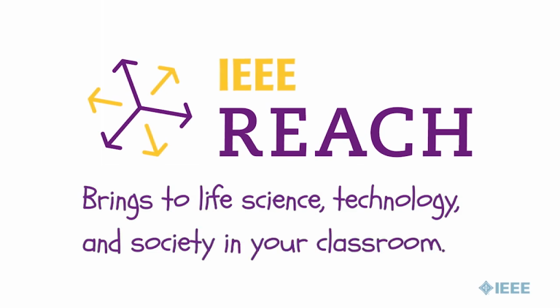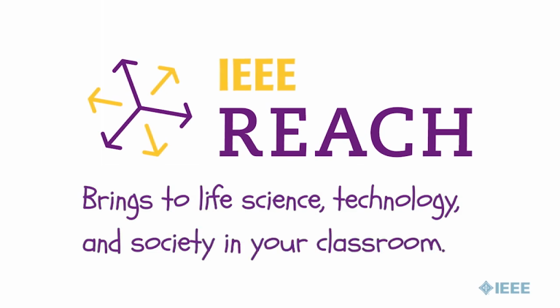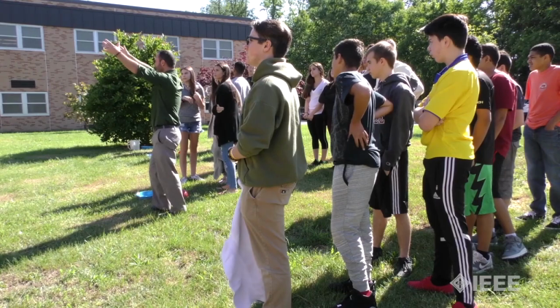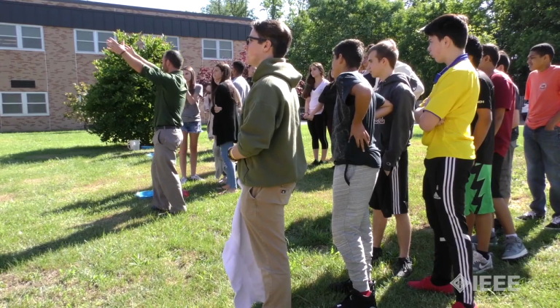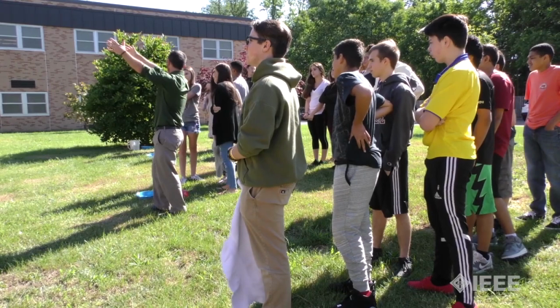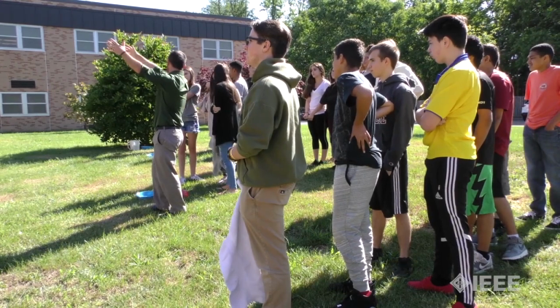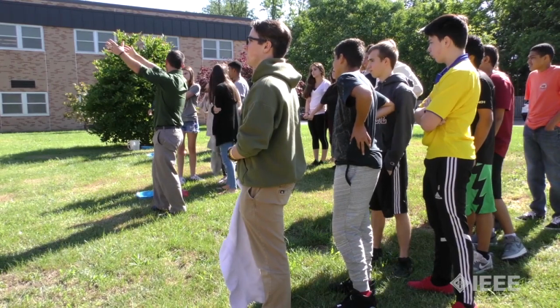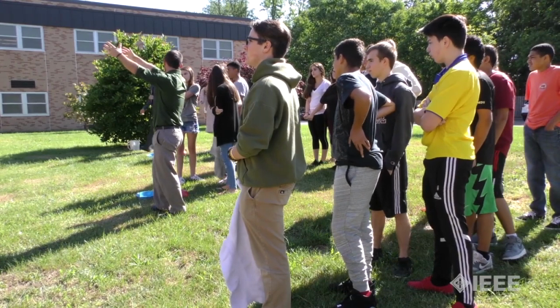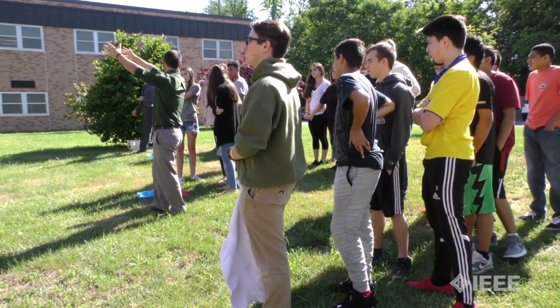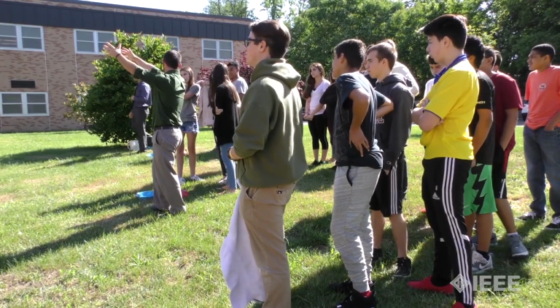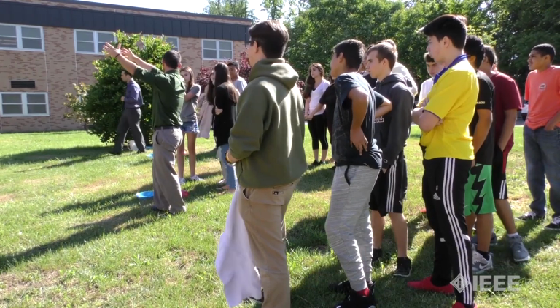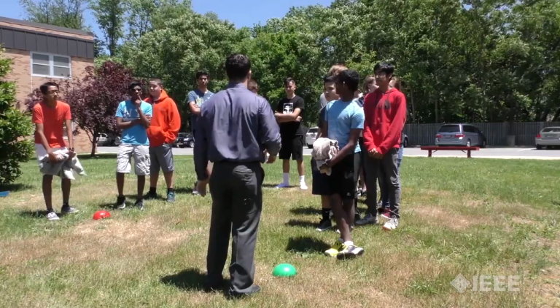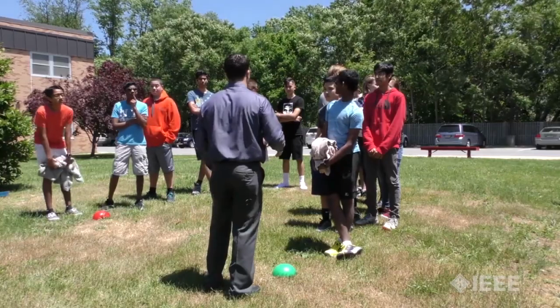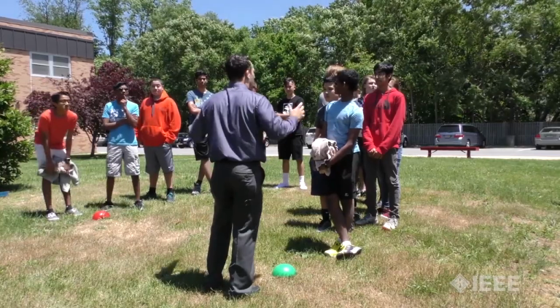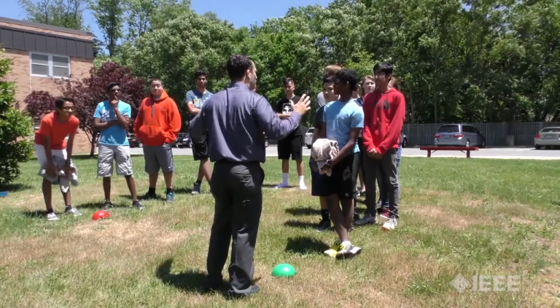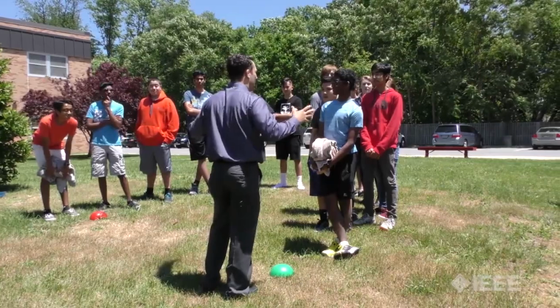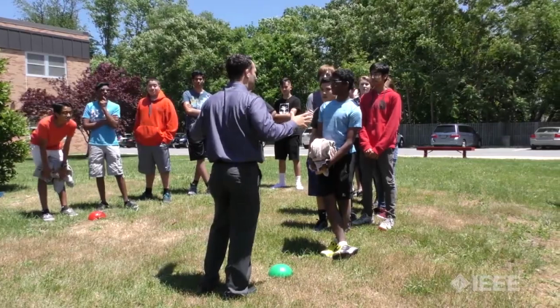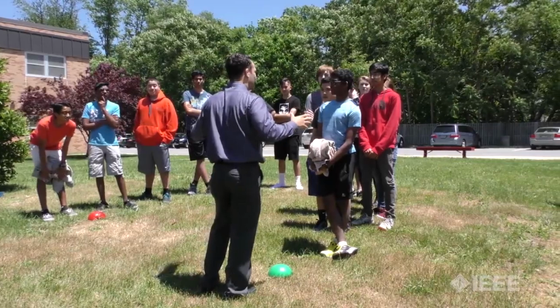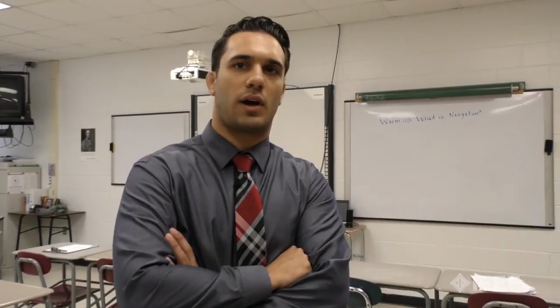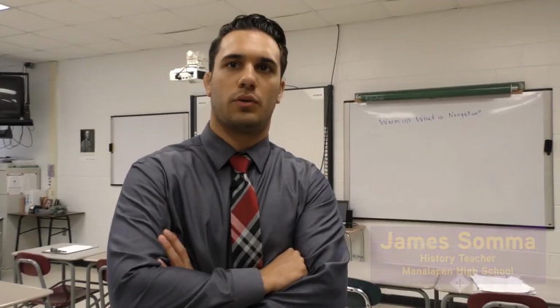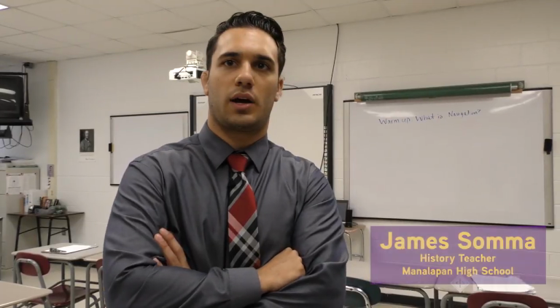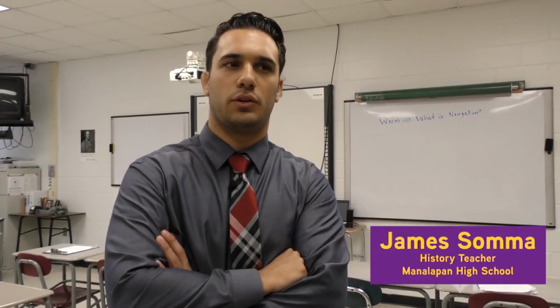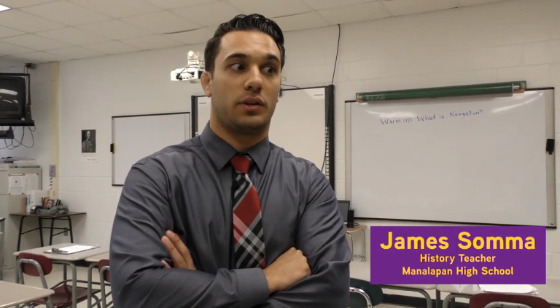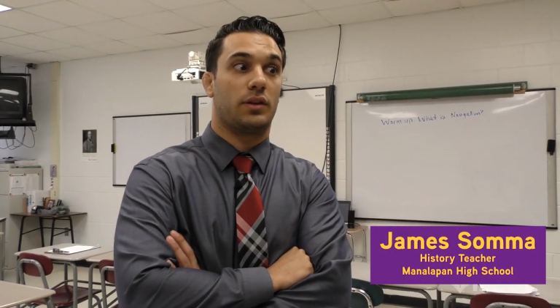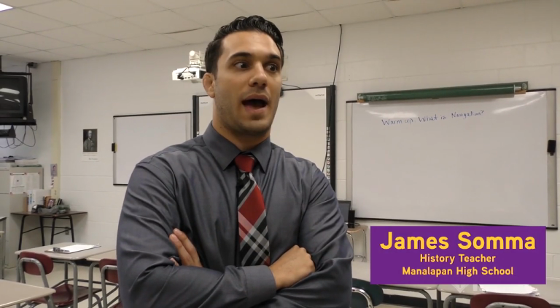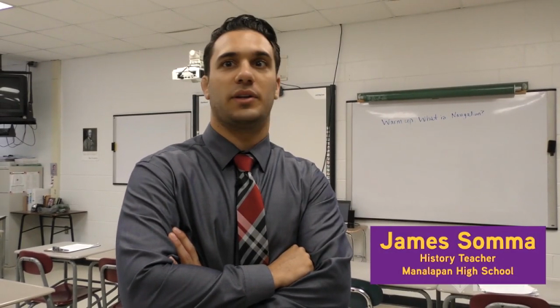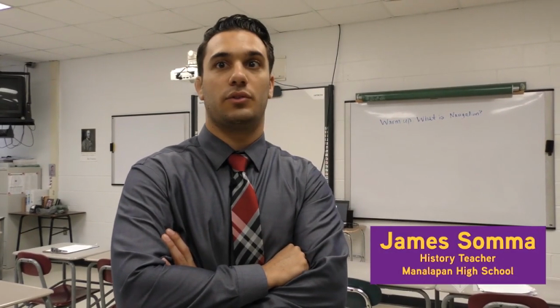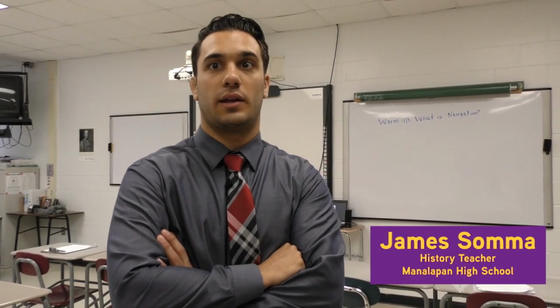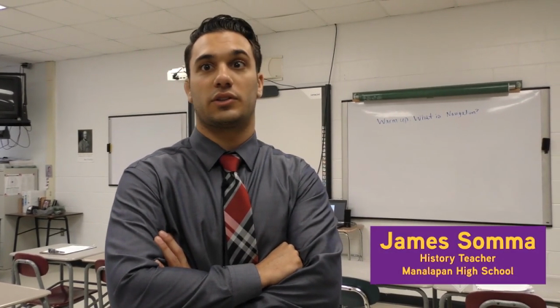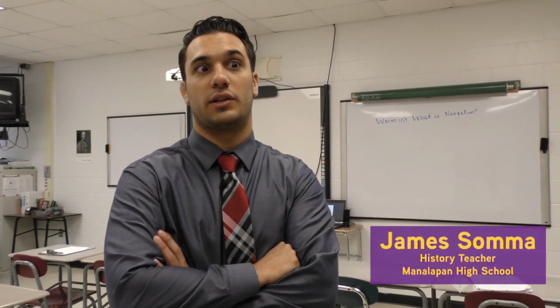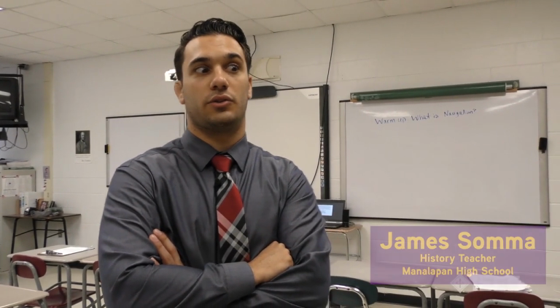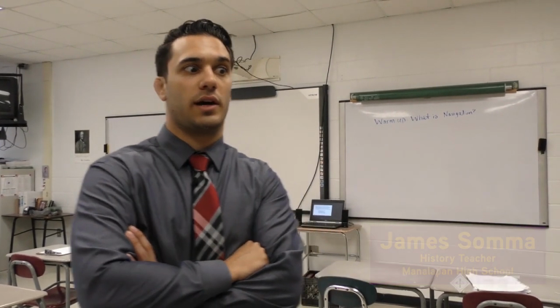The activity part of it — getting them out of the desks and out of the classroom and moving around — they're happy to do that and are excited to do that.